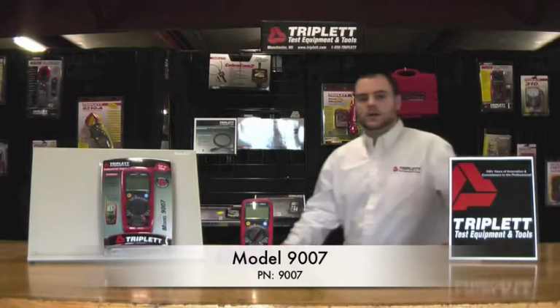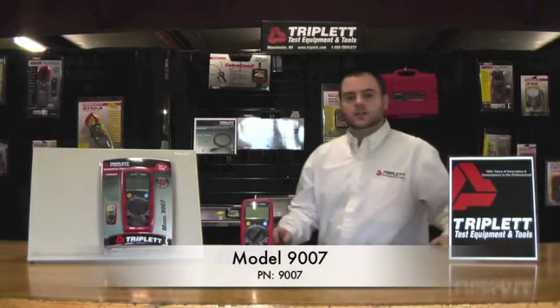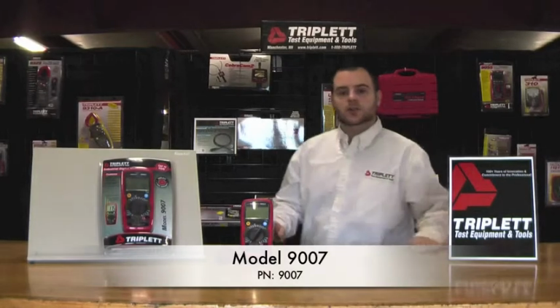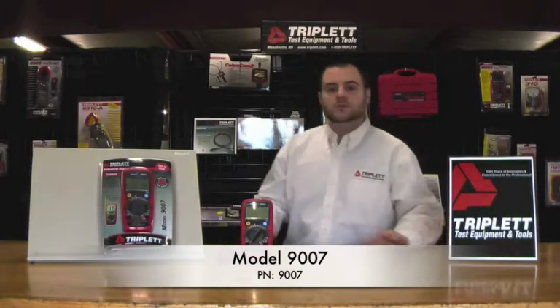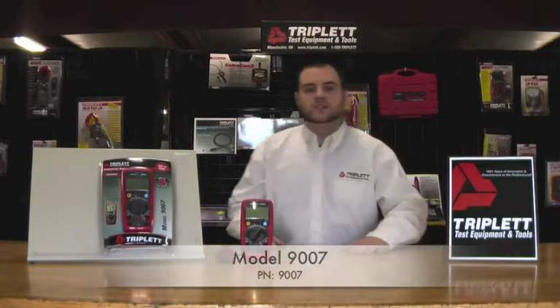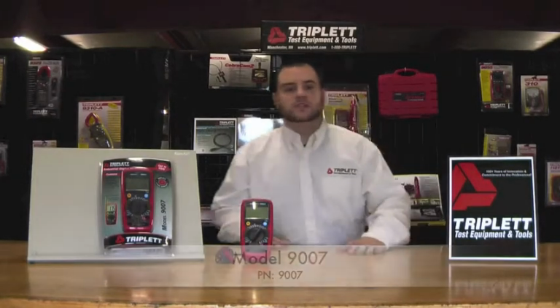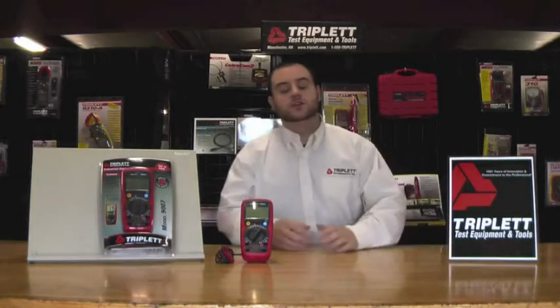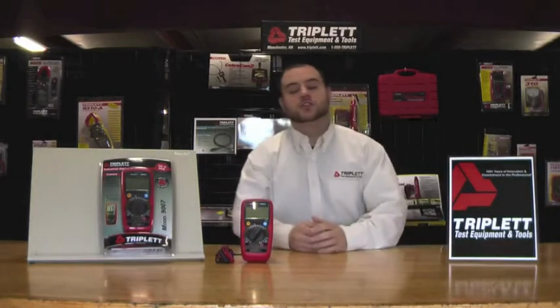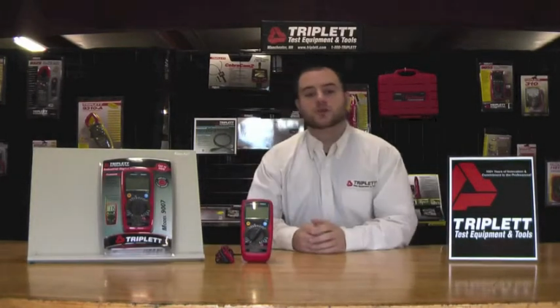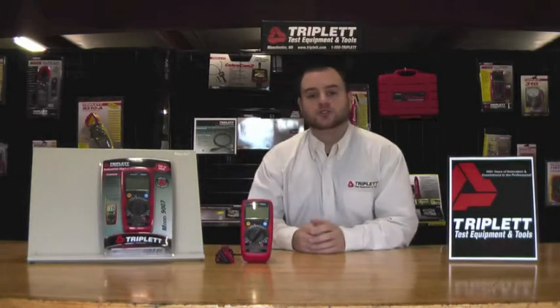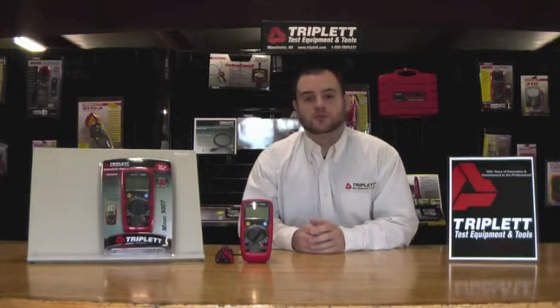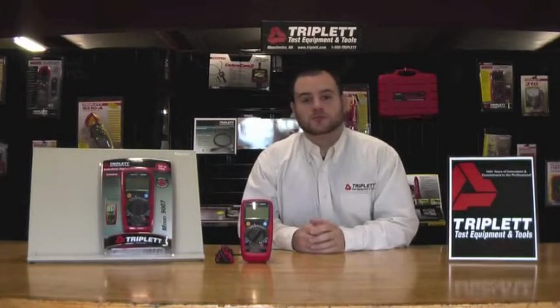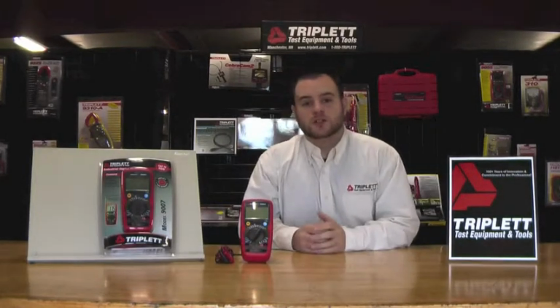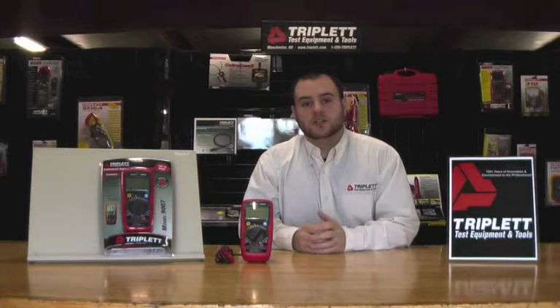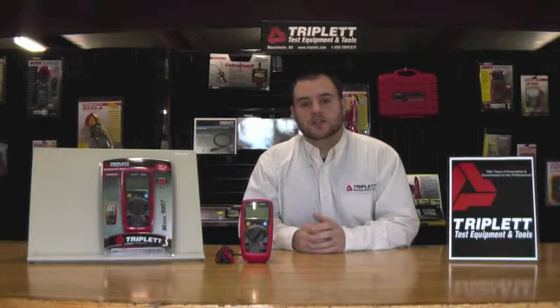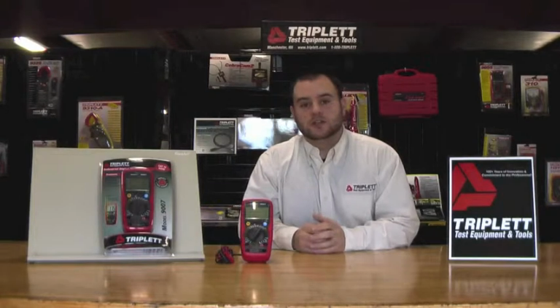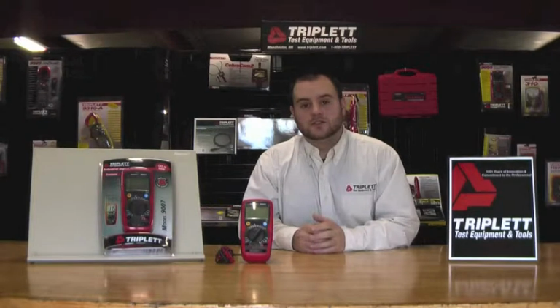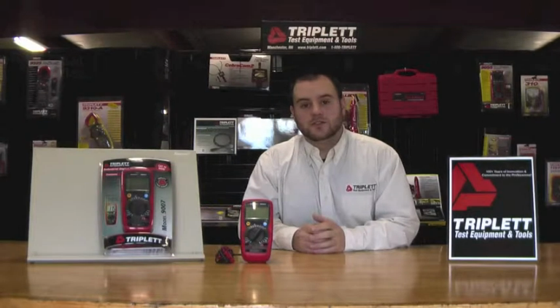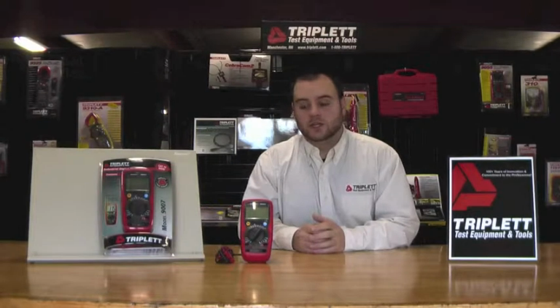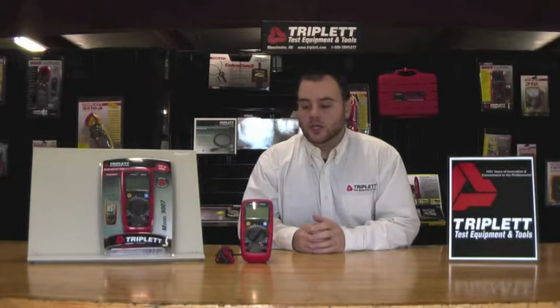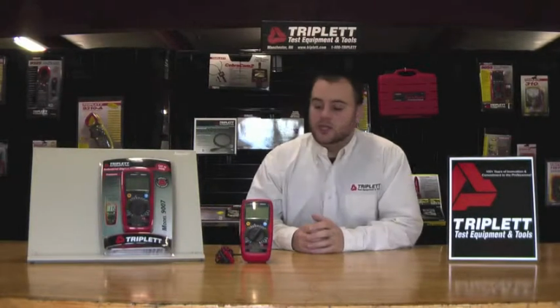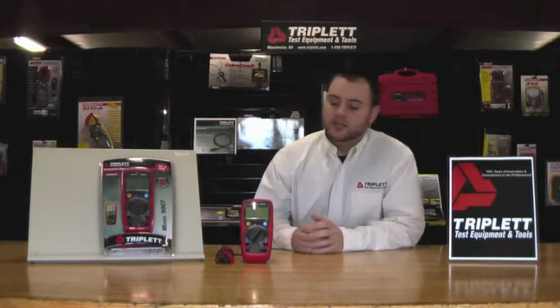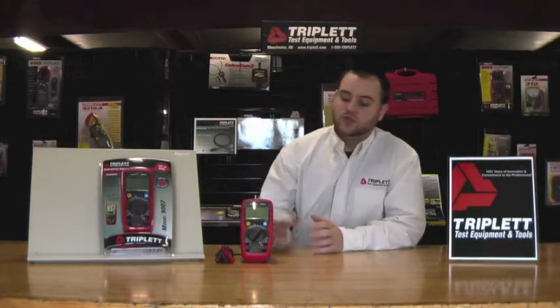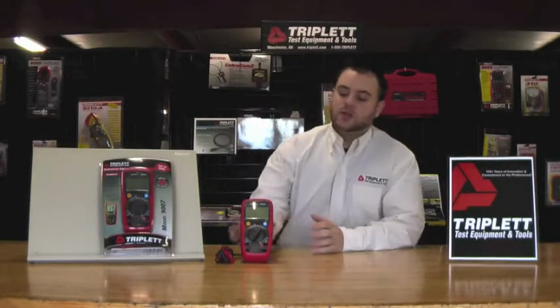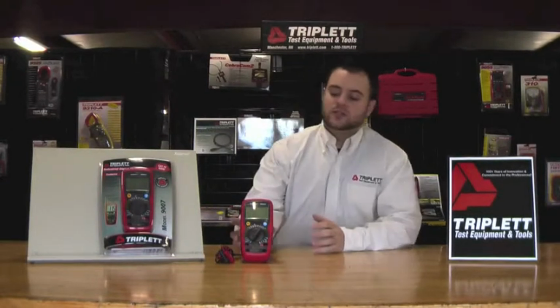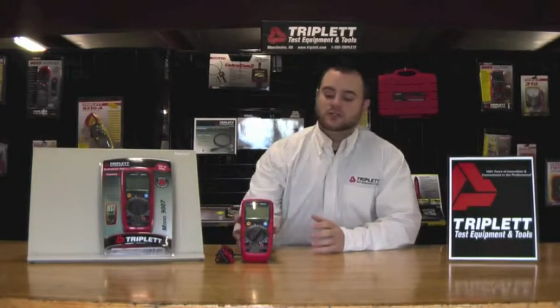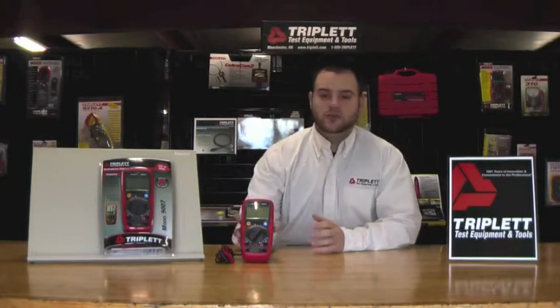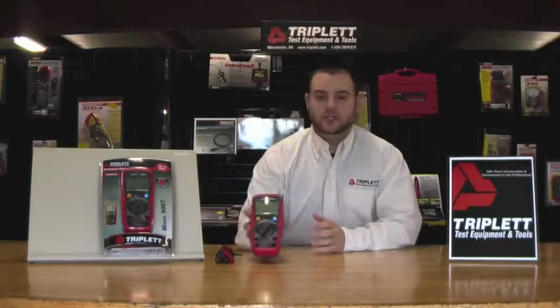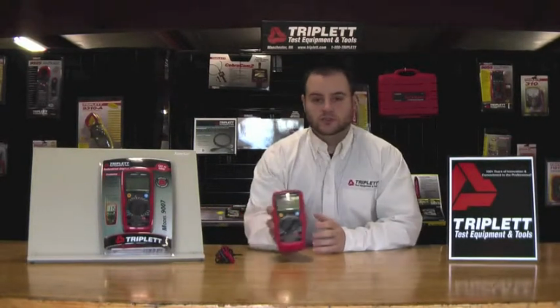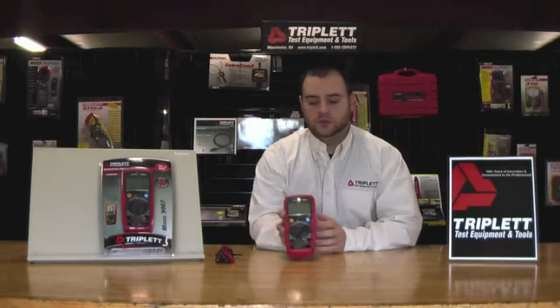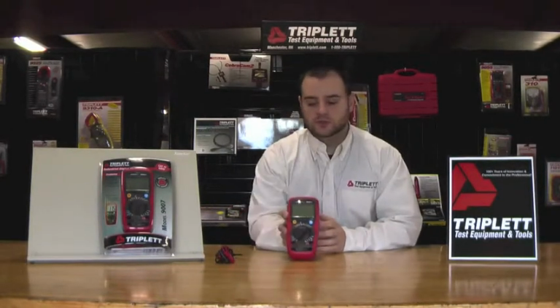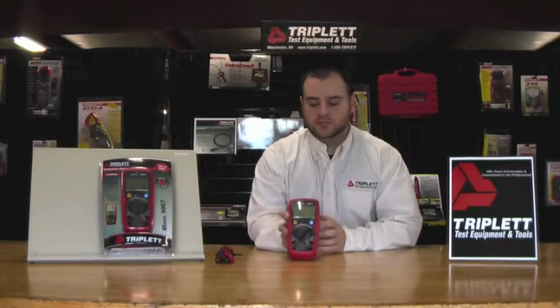Hello, I'm Nick. Today I'm going to talk about Triplett's model 9007. It is our industrial grade digital multimeter.